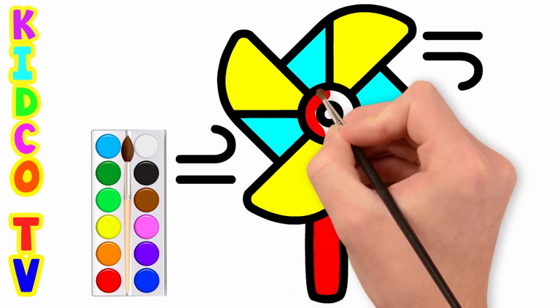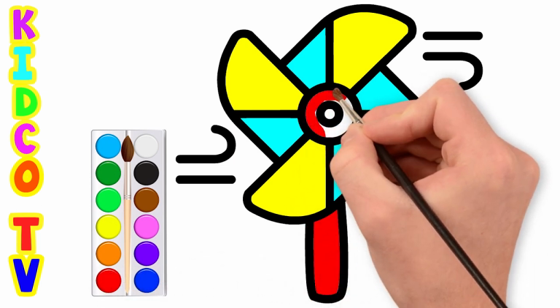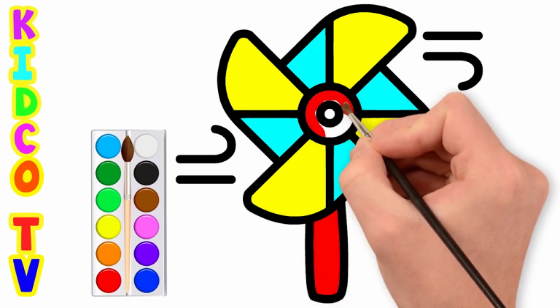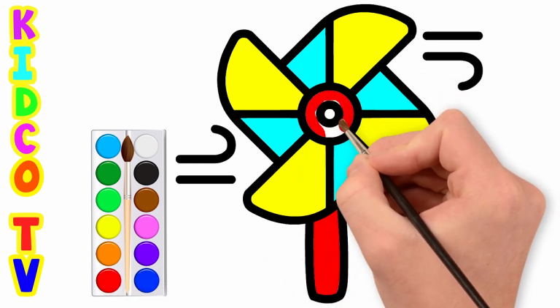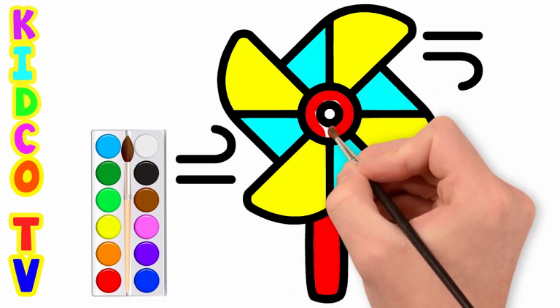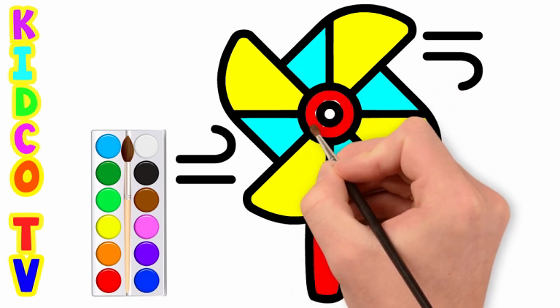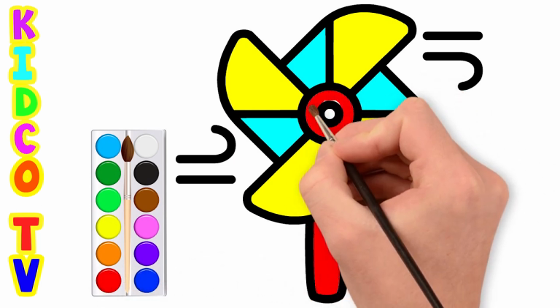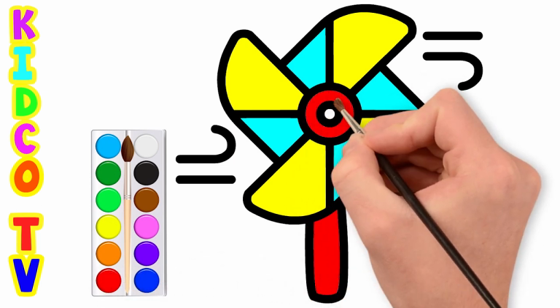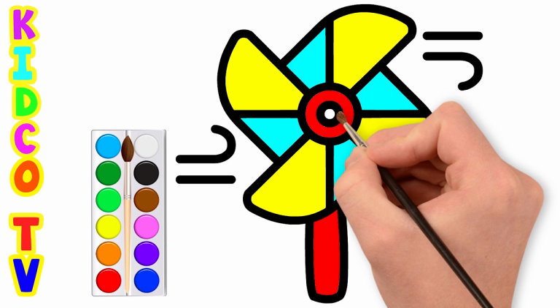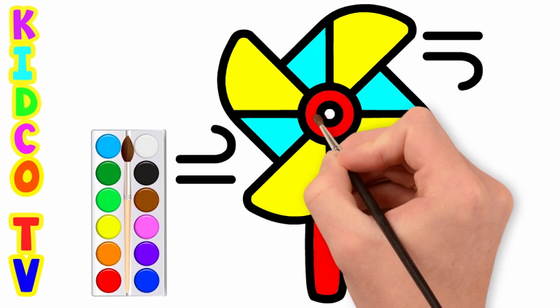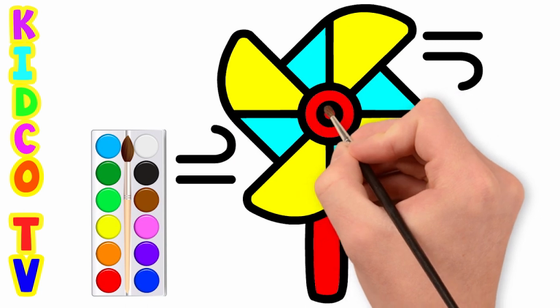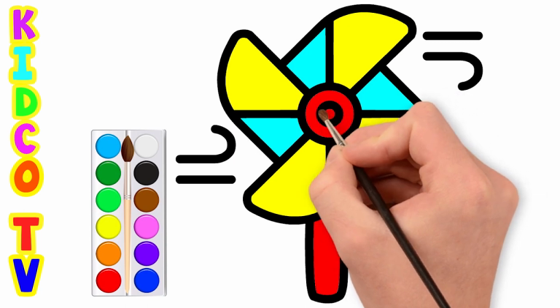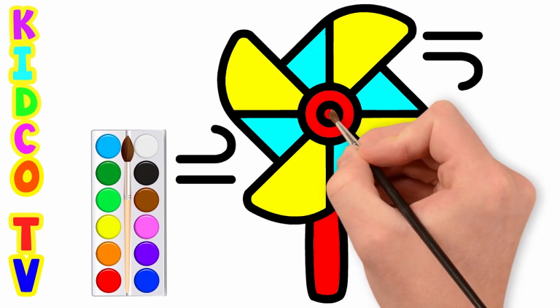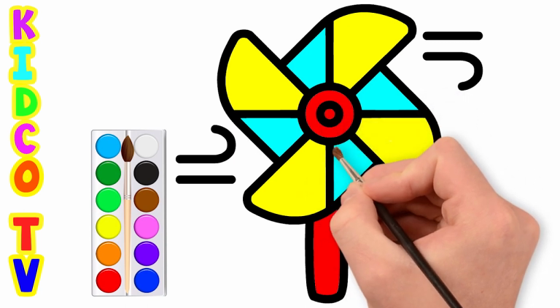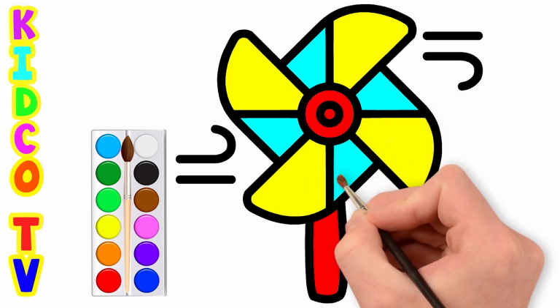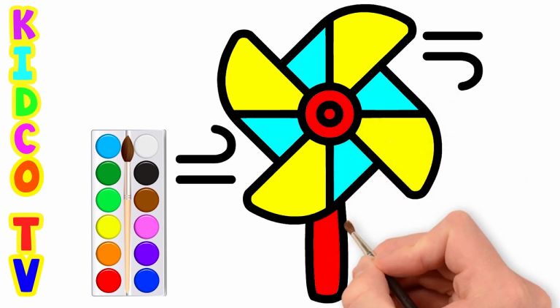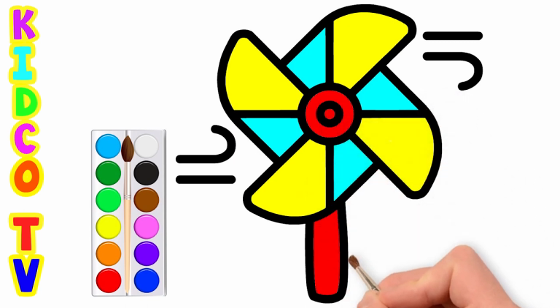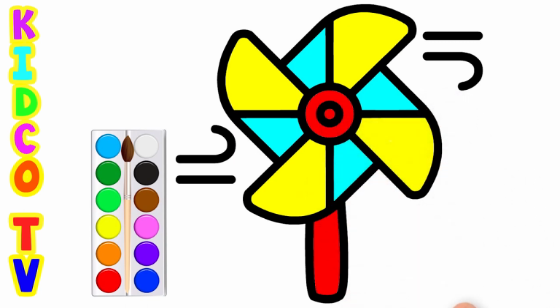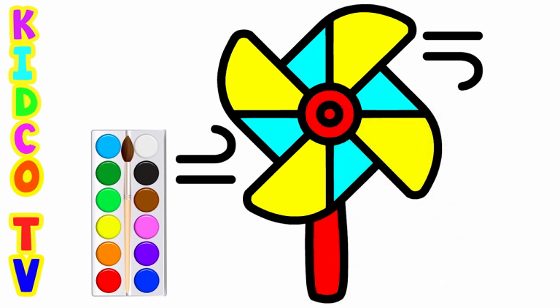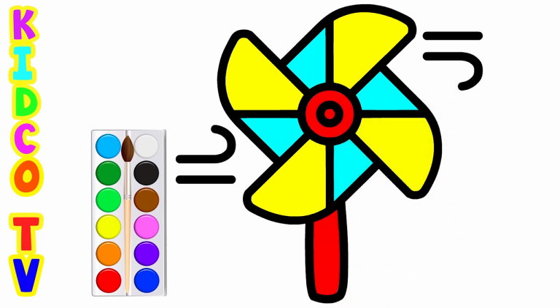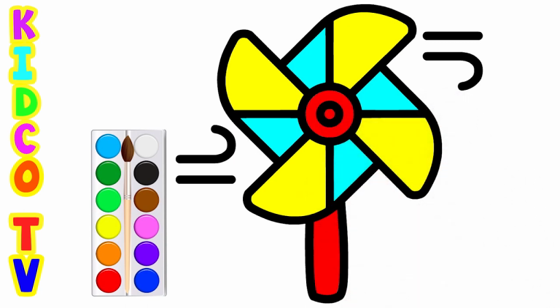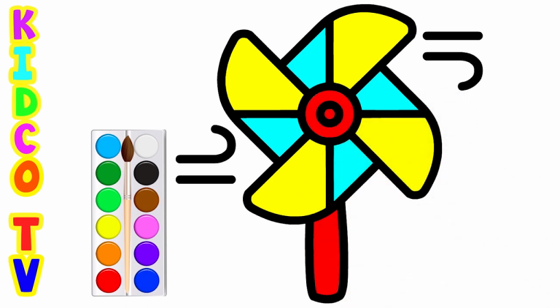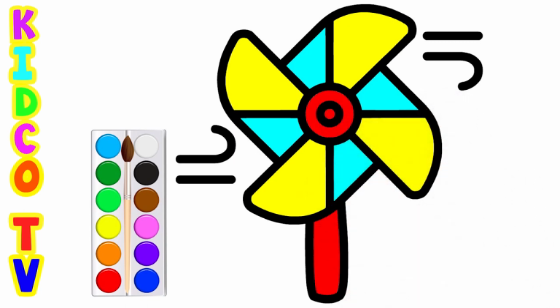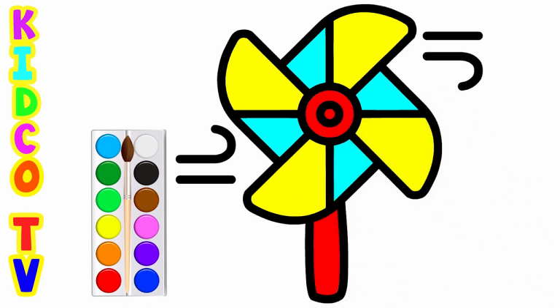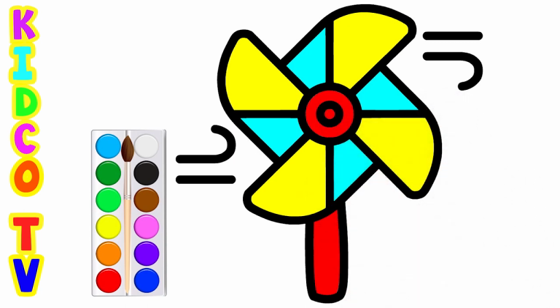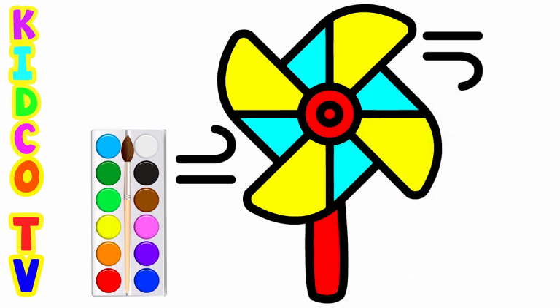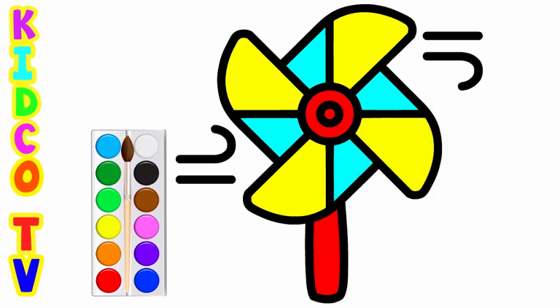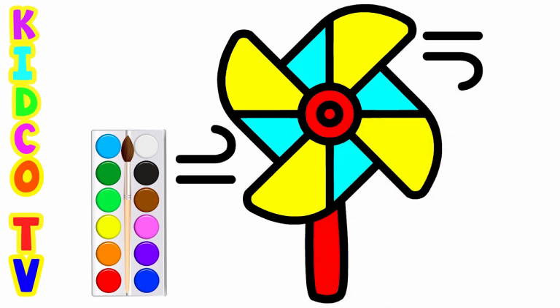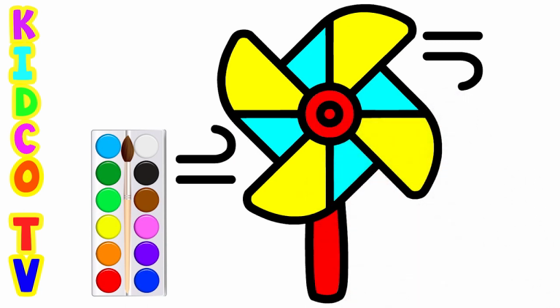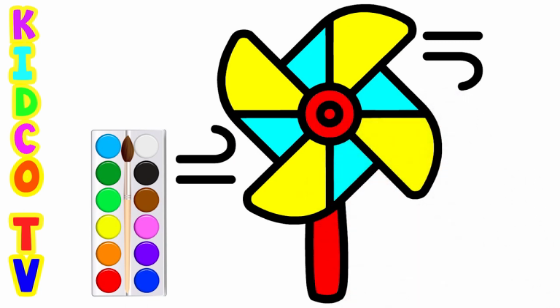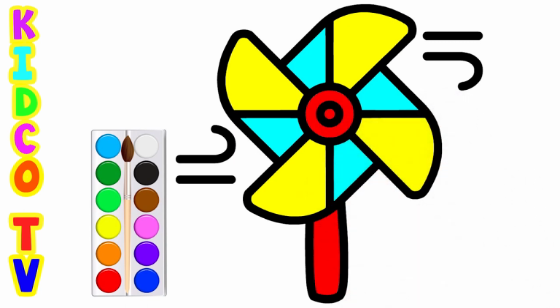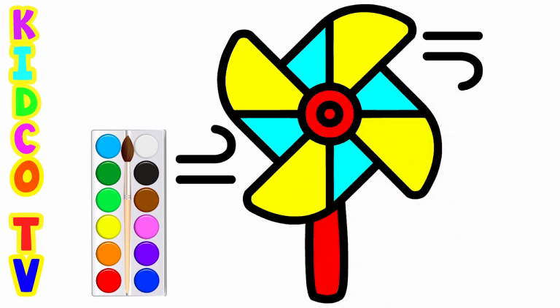We have completed the windmill fan drawing. Hope you like it. Subscribe to our channel to learn more drawing.